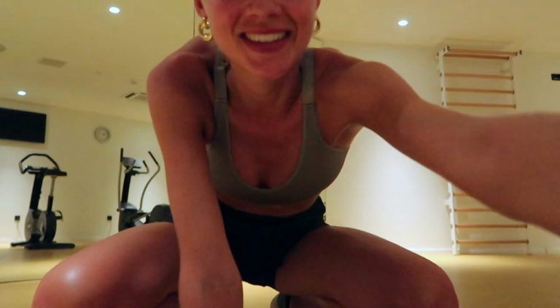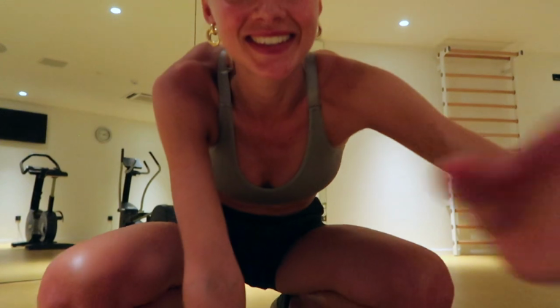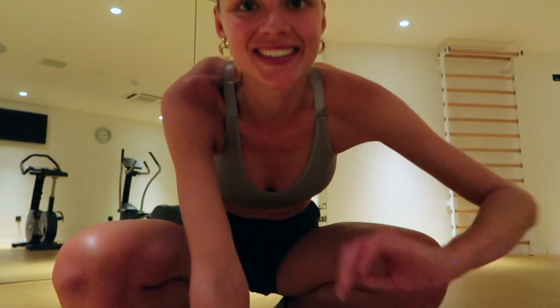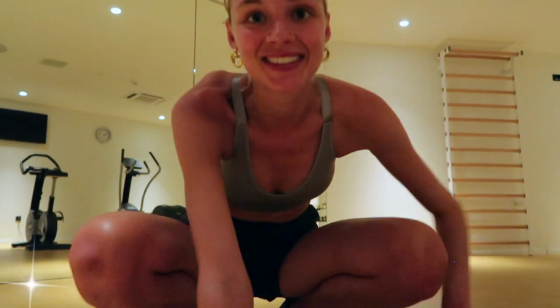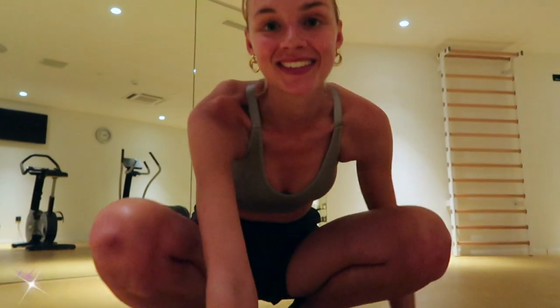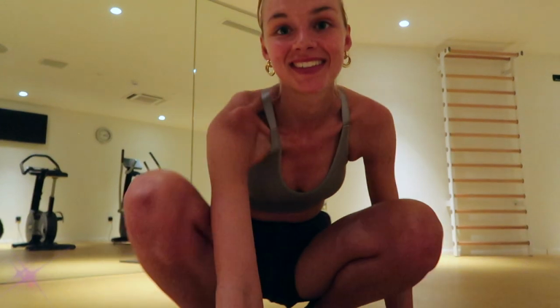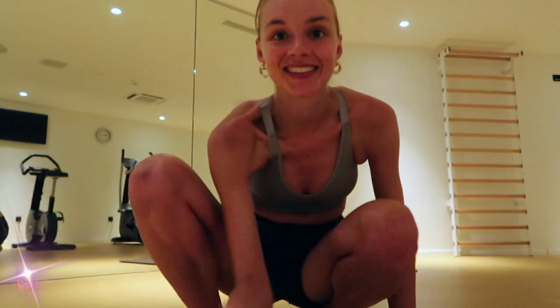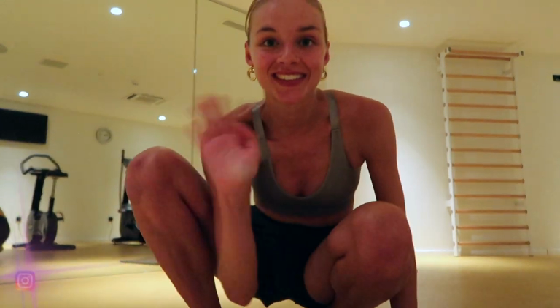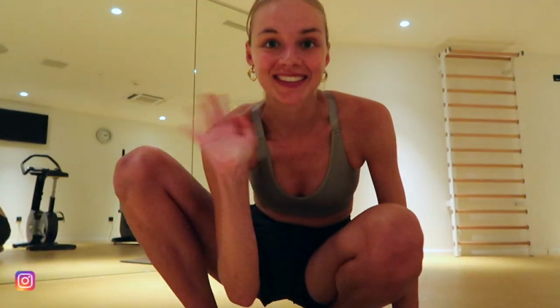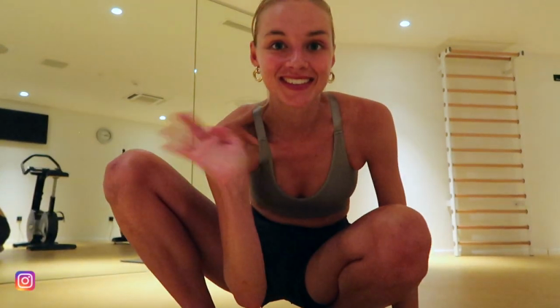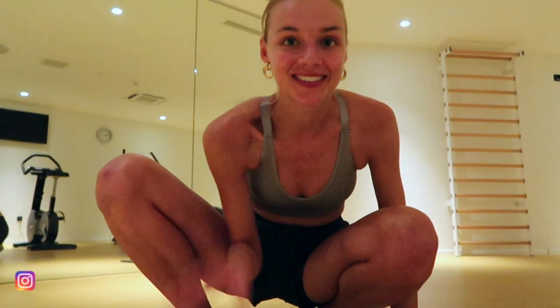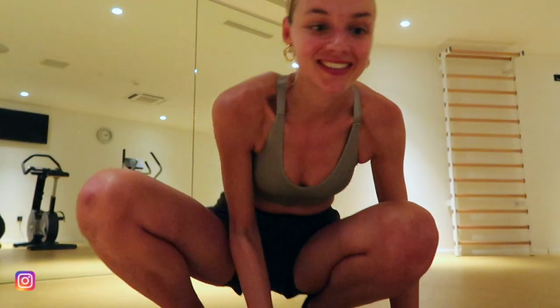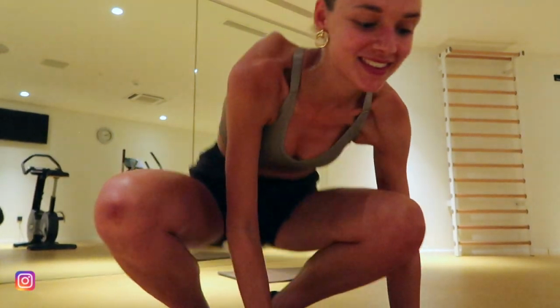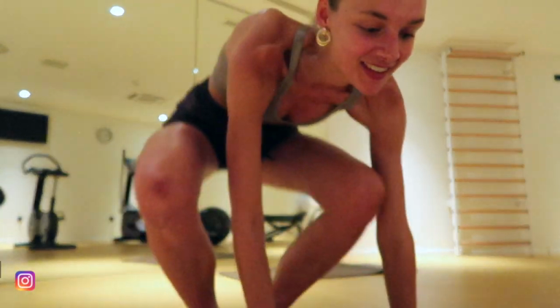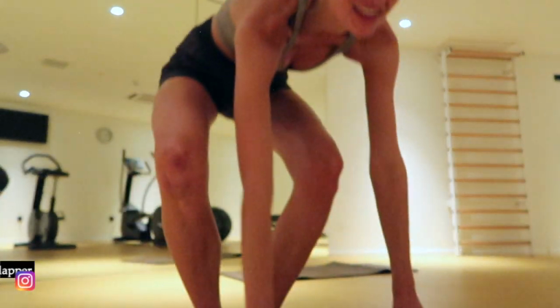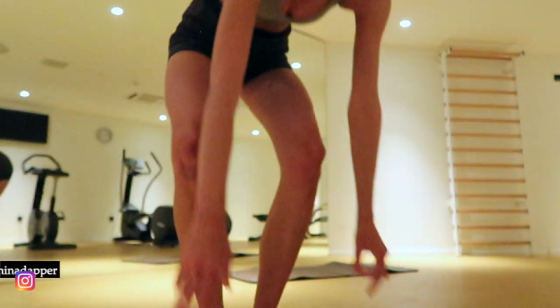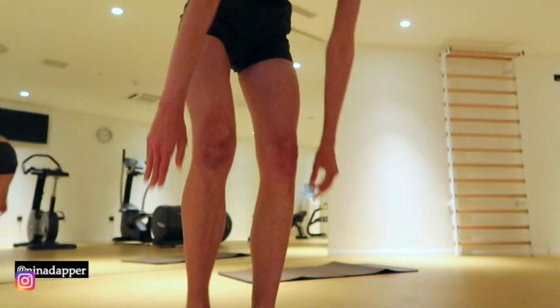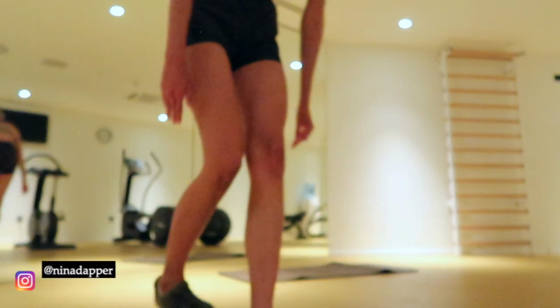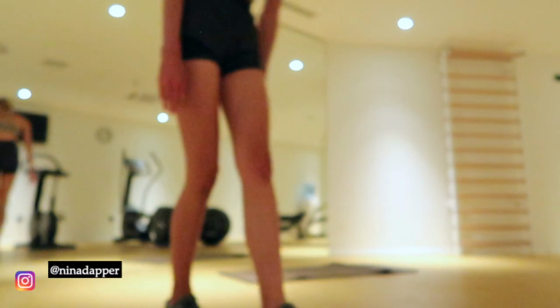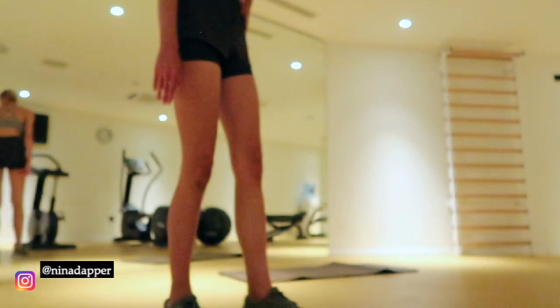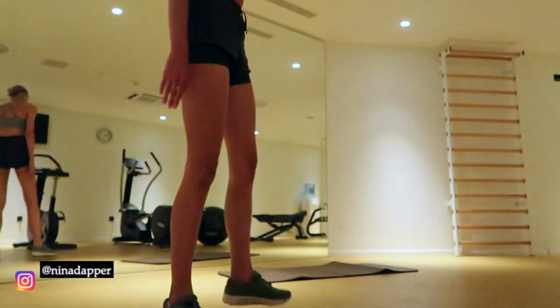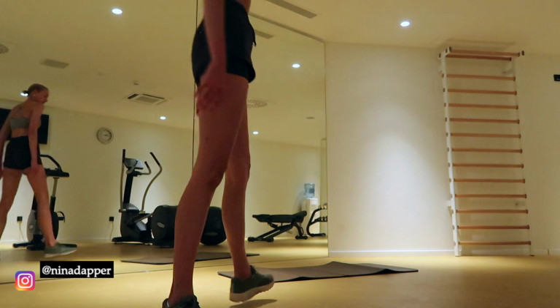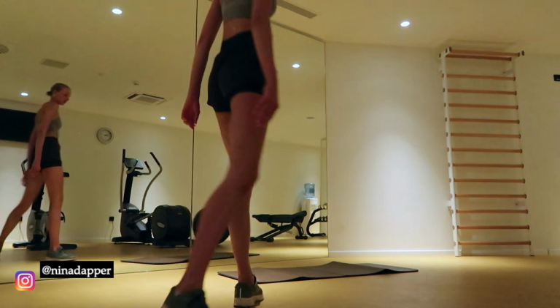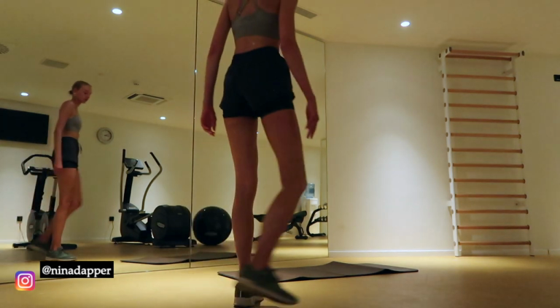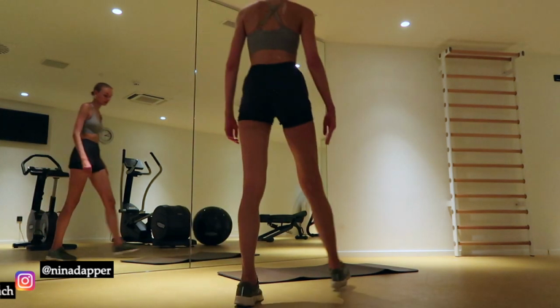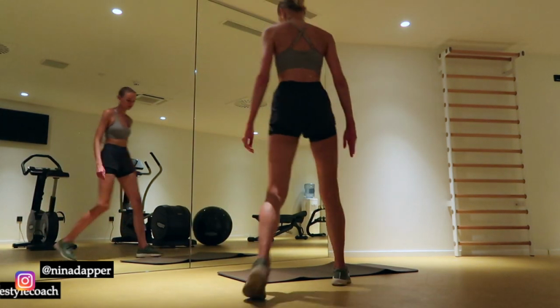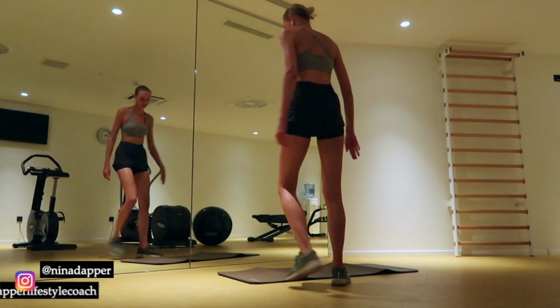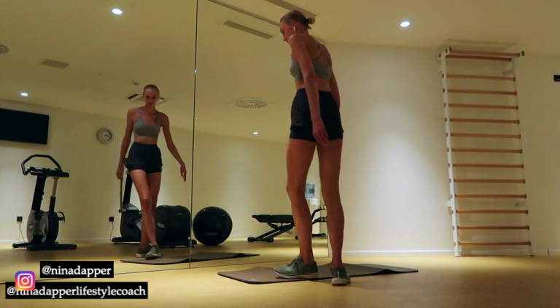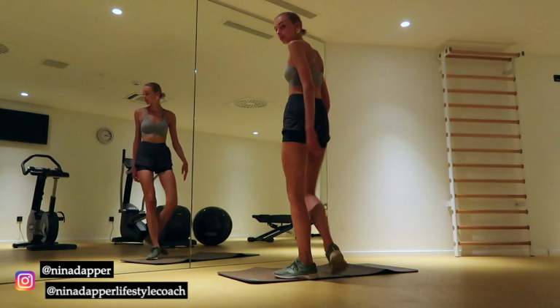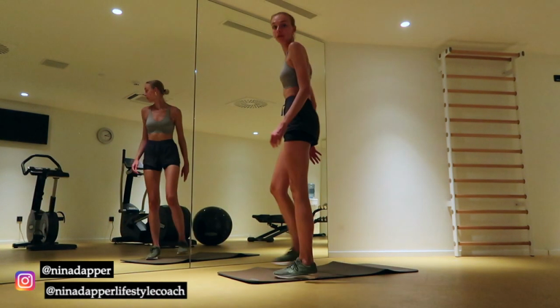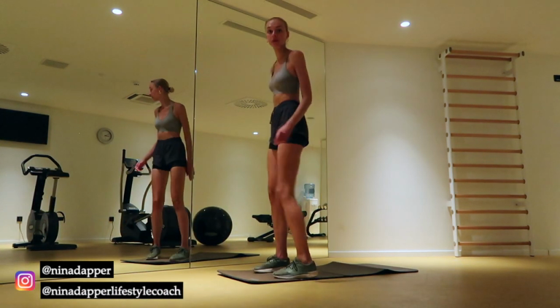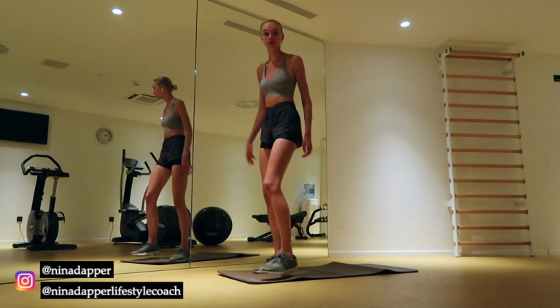Hi guys, welcome to my newest workout video. This is a 10-minute booty workout video. Let's get started!